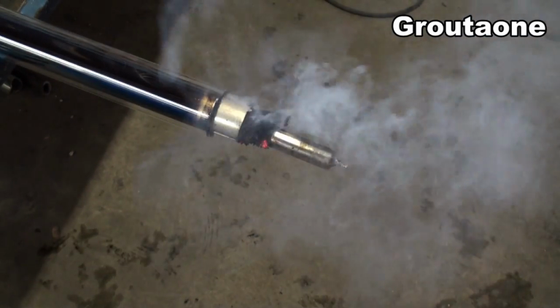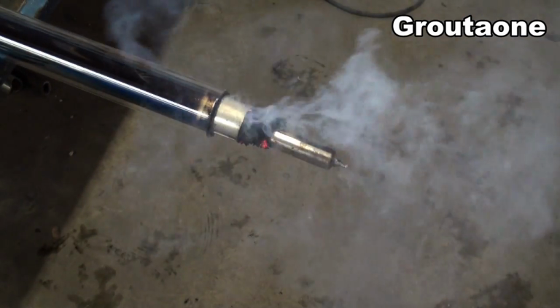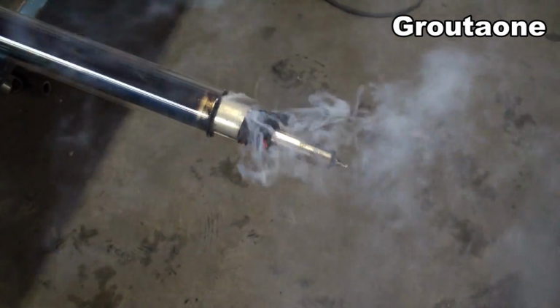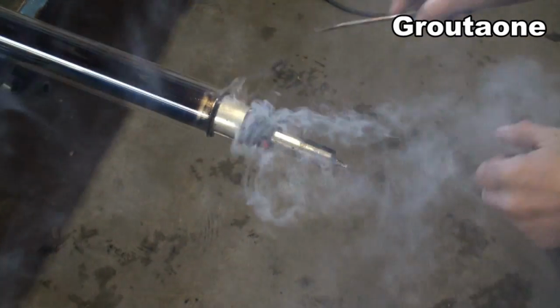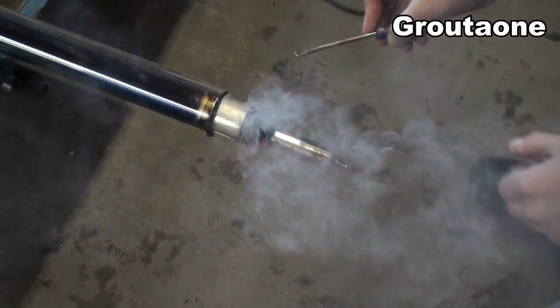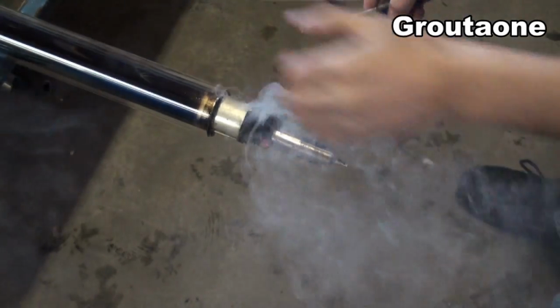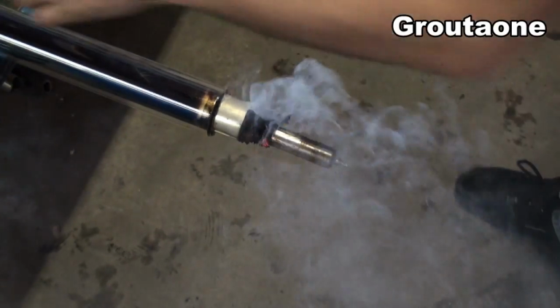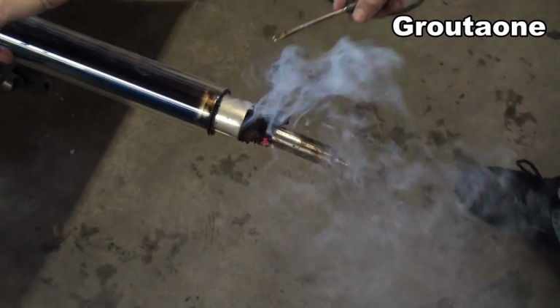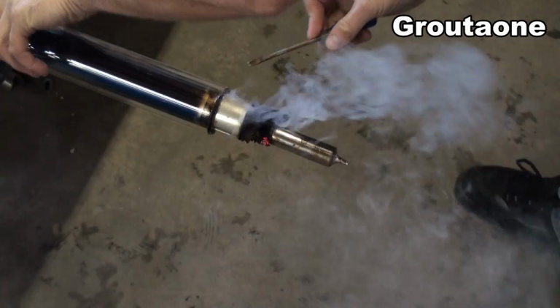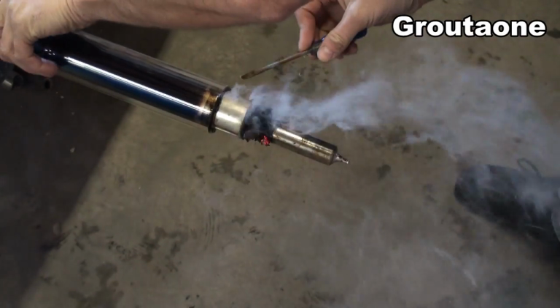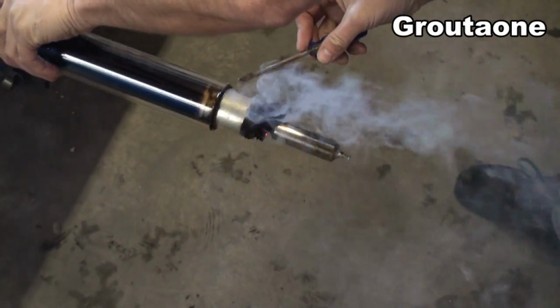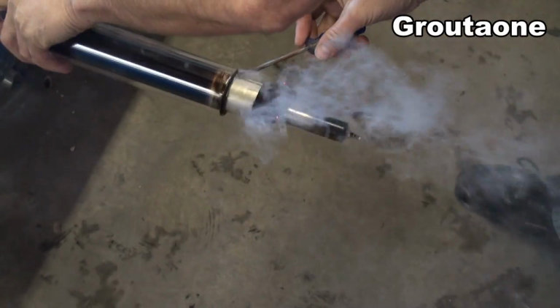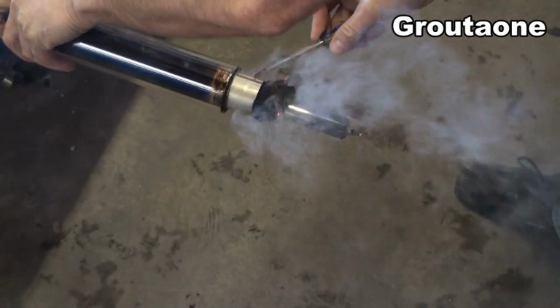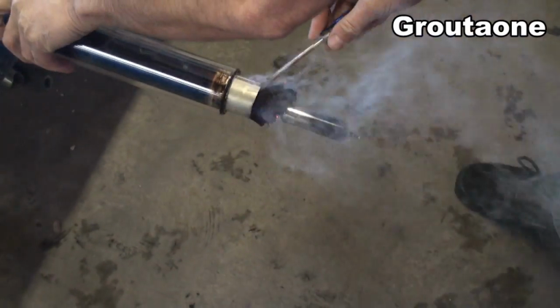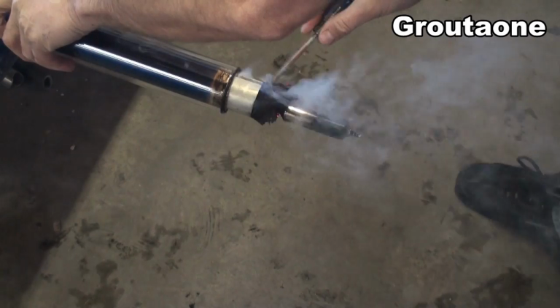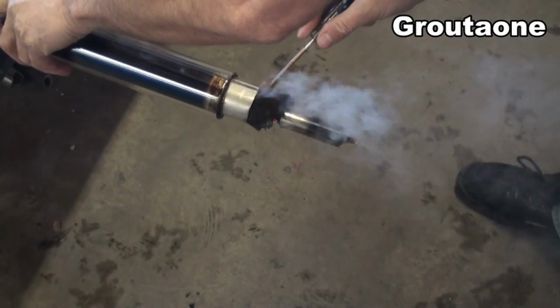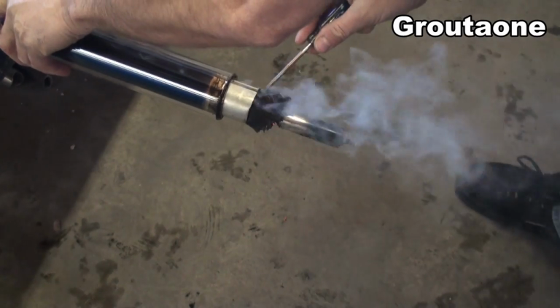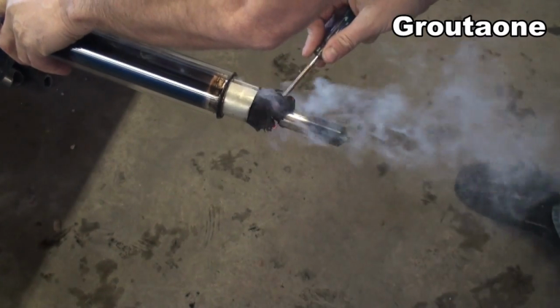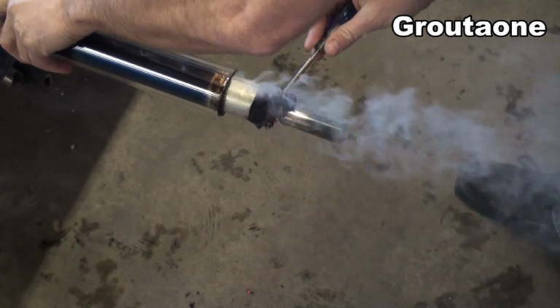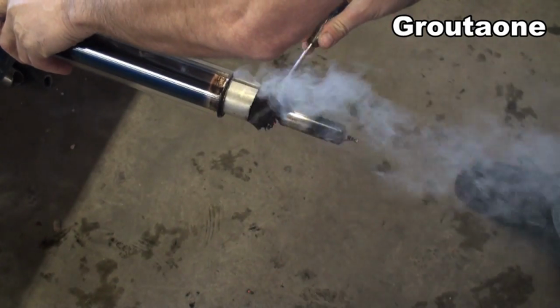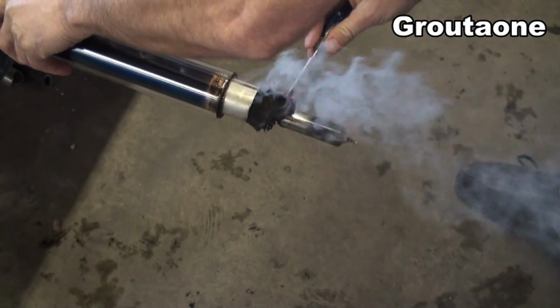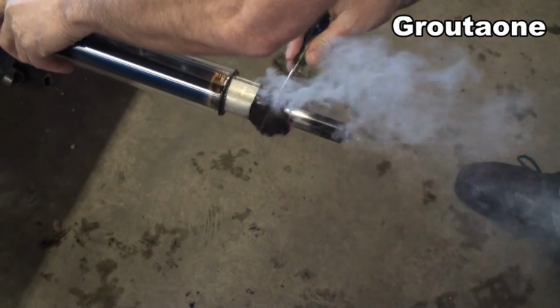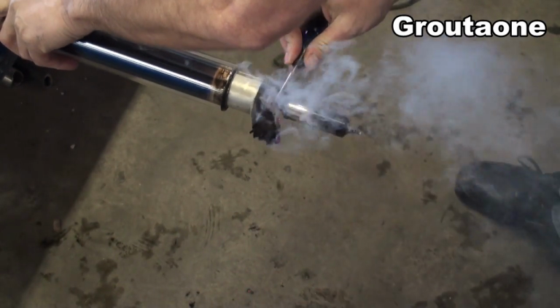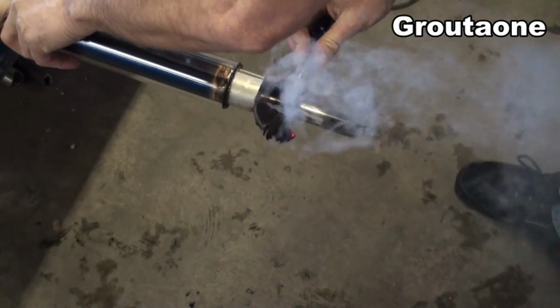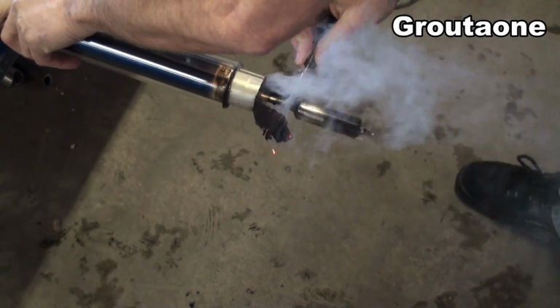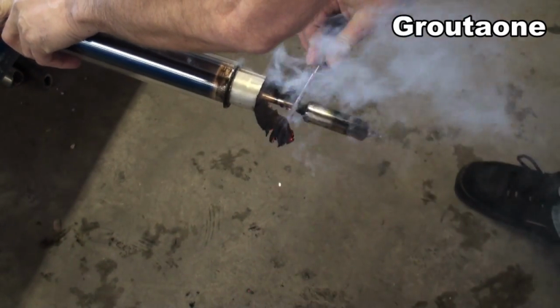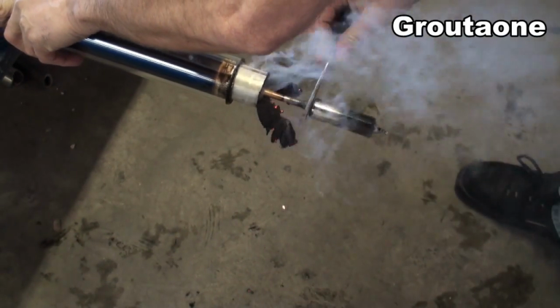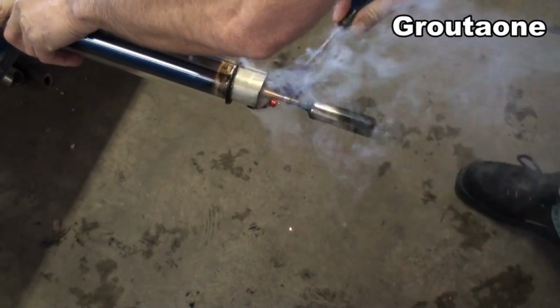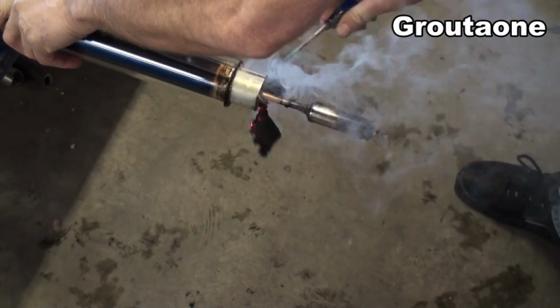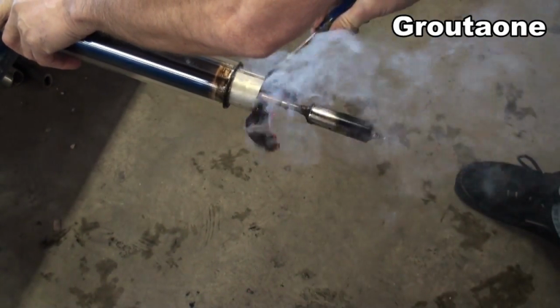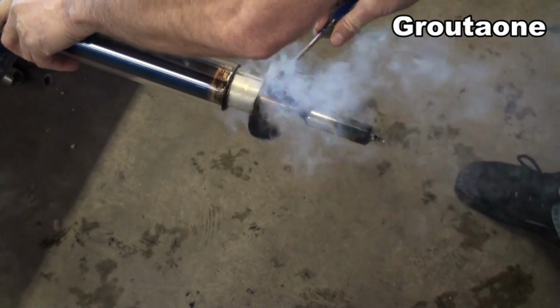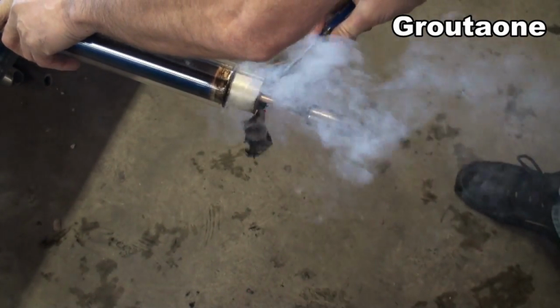This is starting to look like one of those 'do not try this at home' videos, you know what I mean.